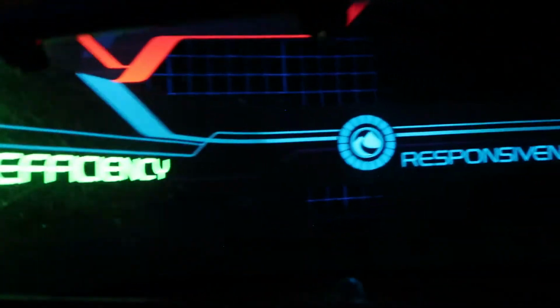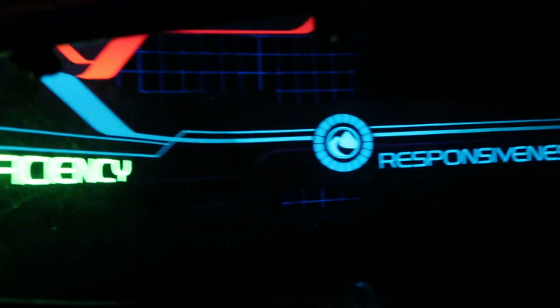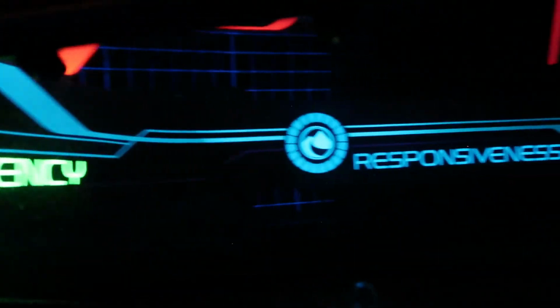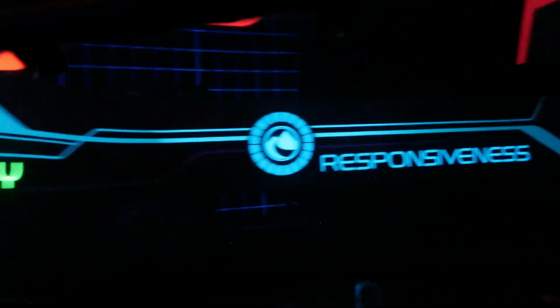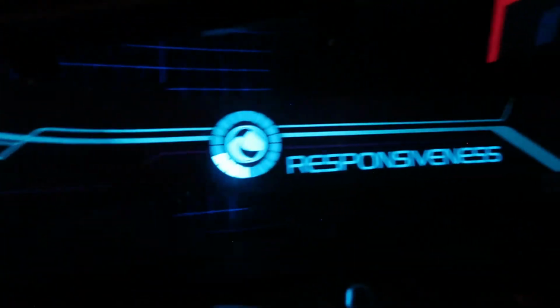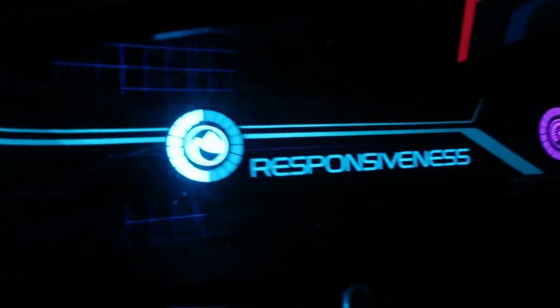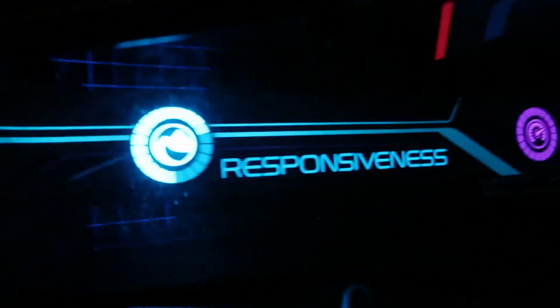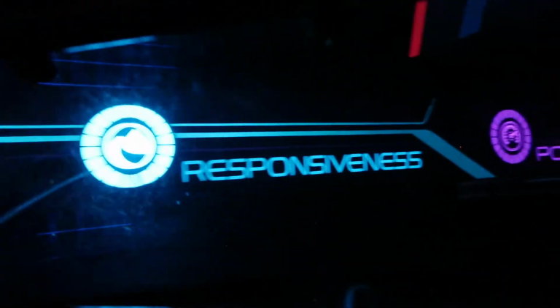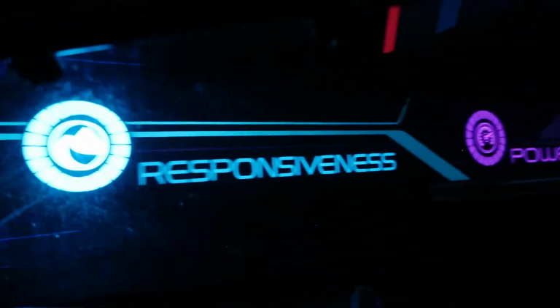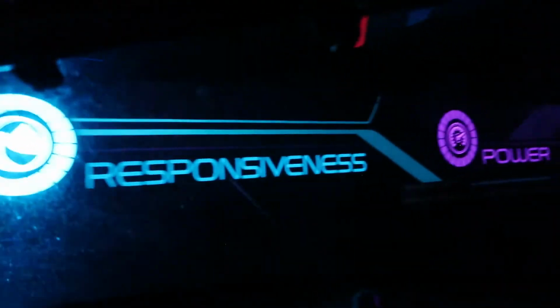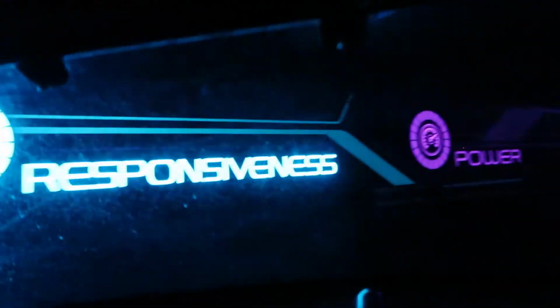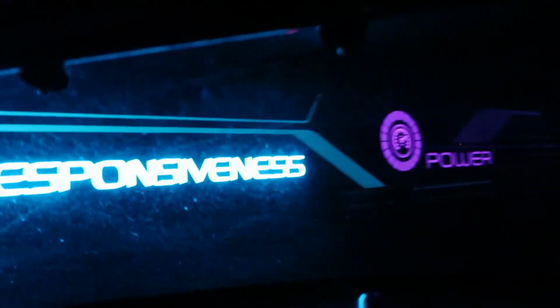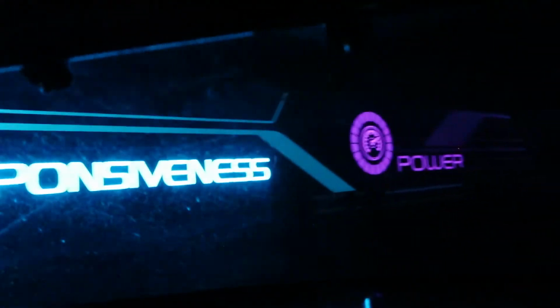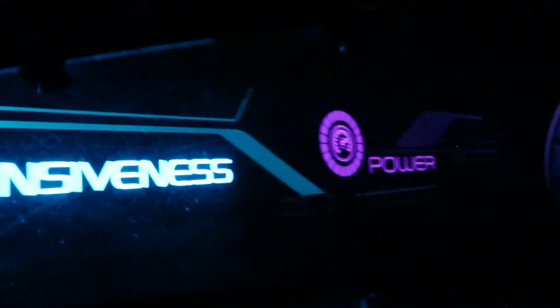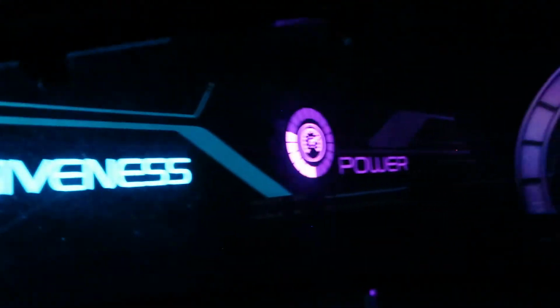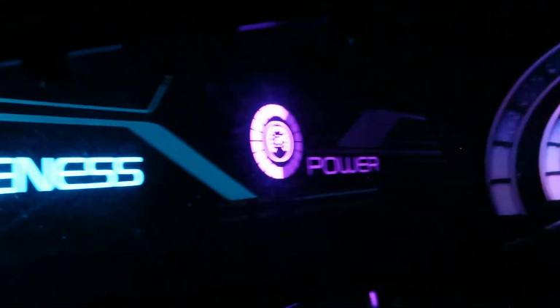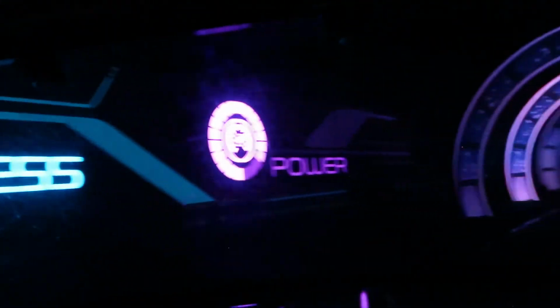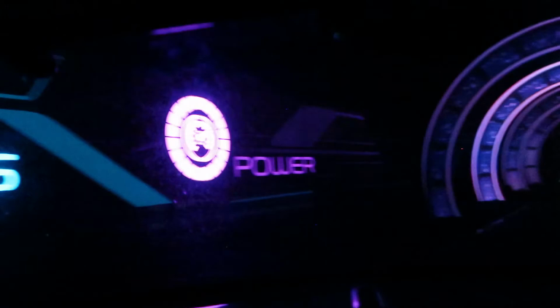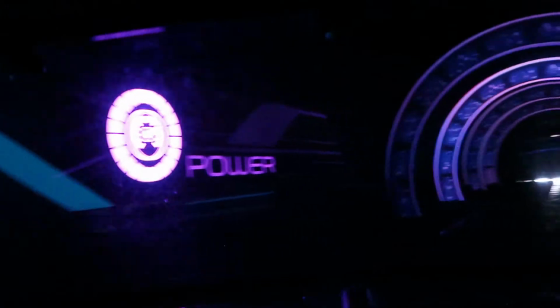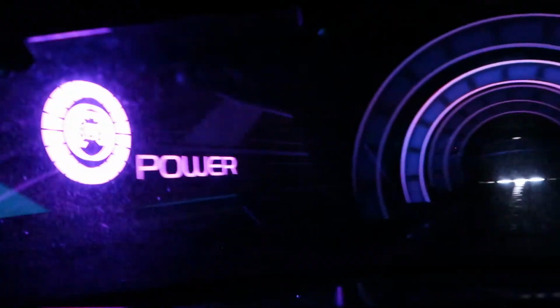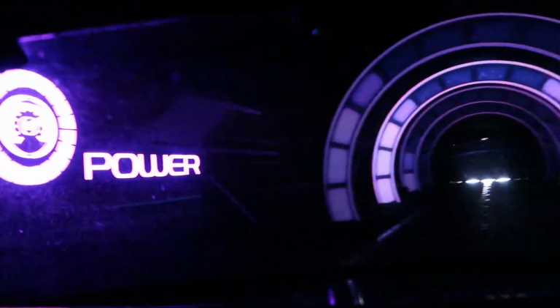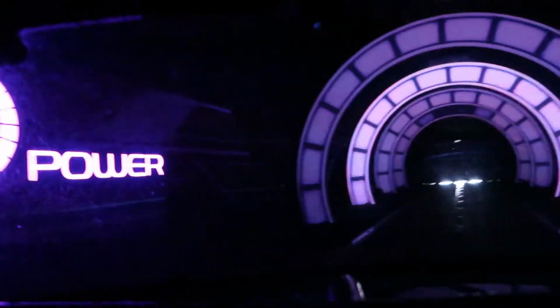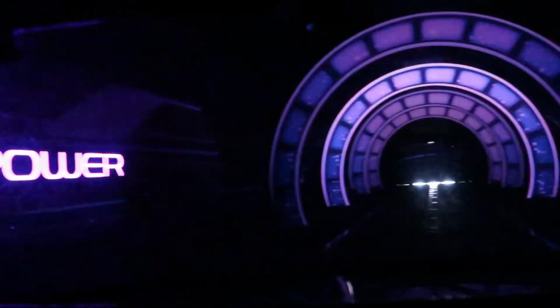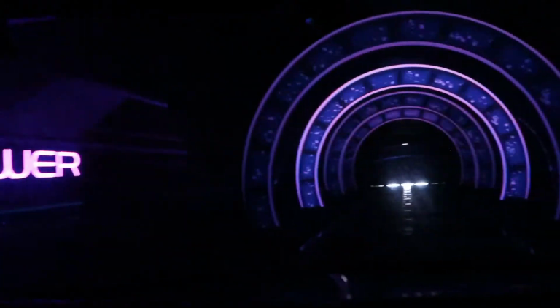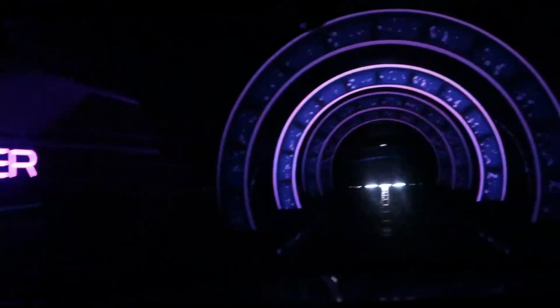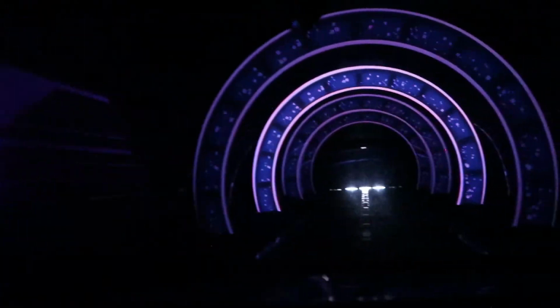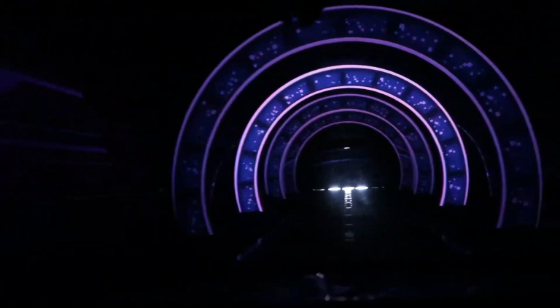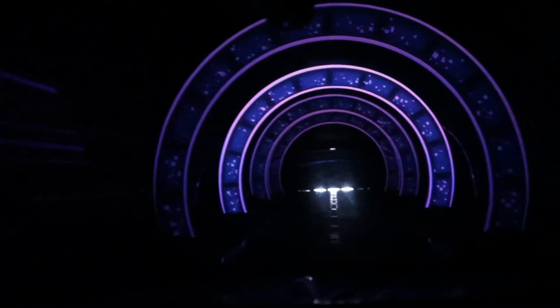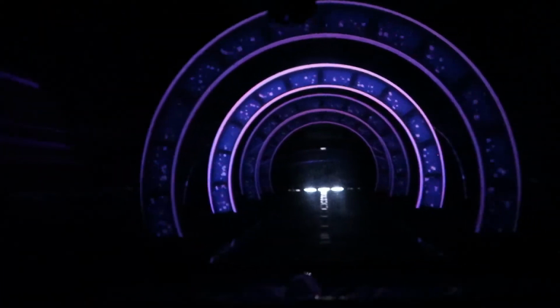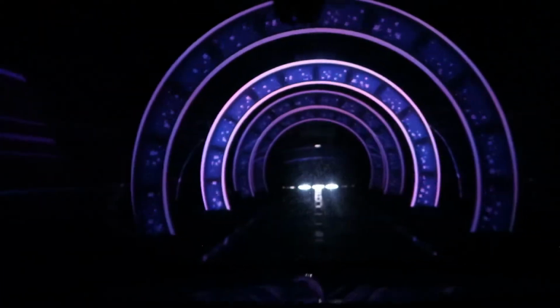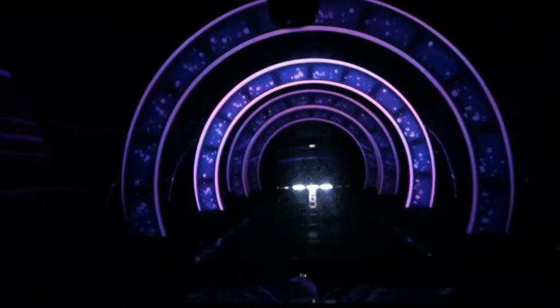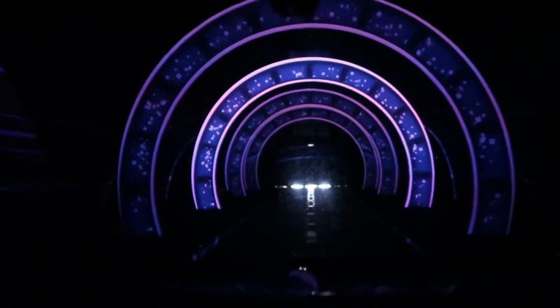Here goes the final test. Energizing for power test.